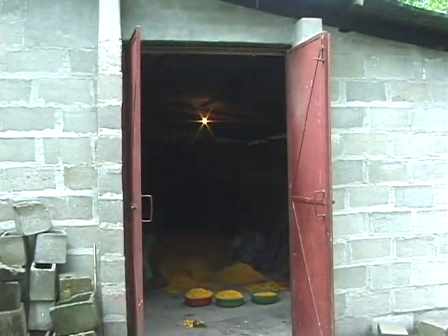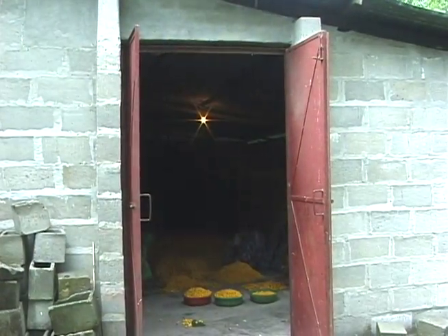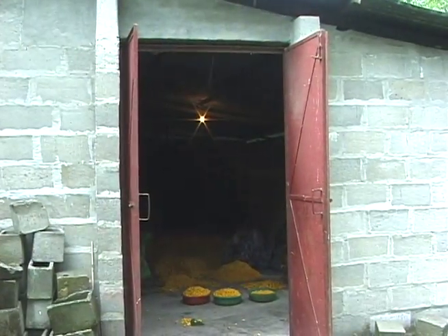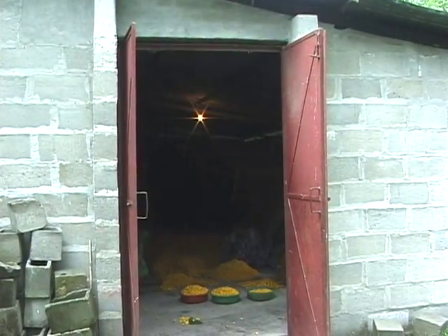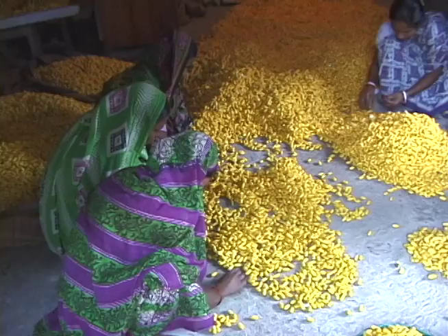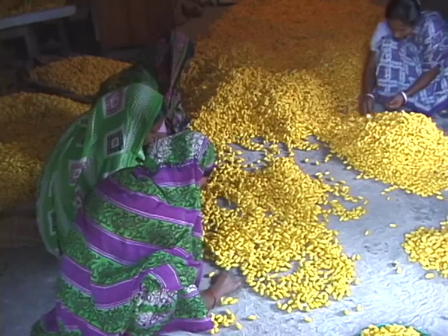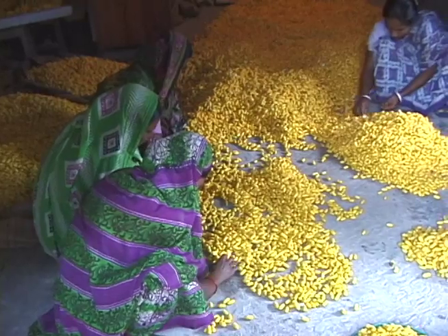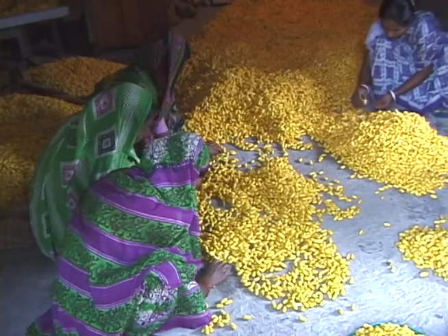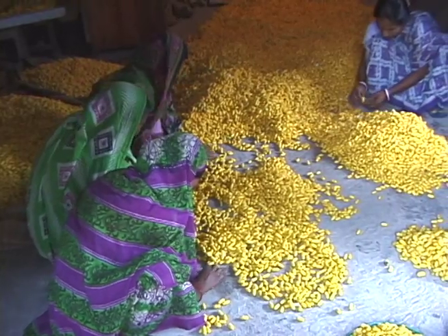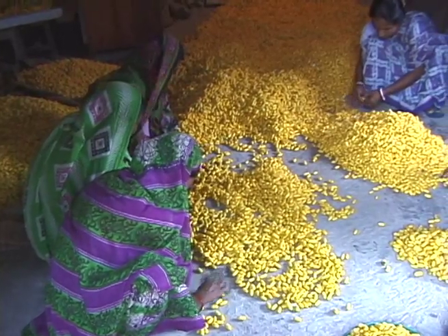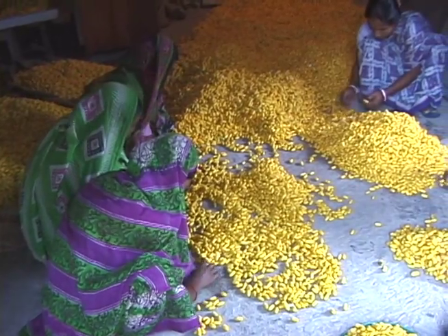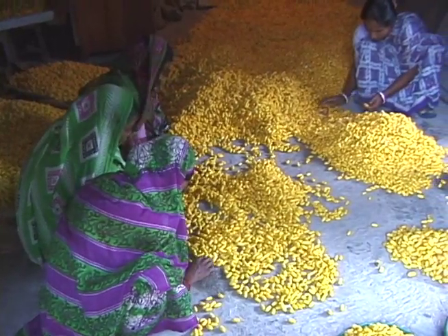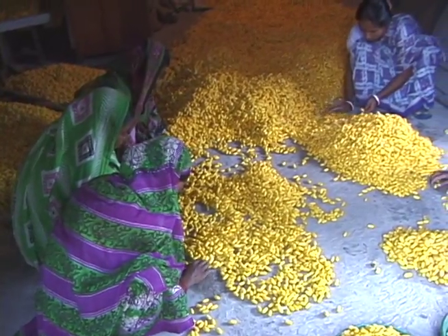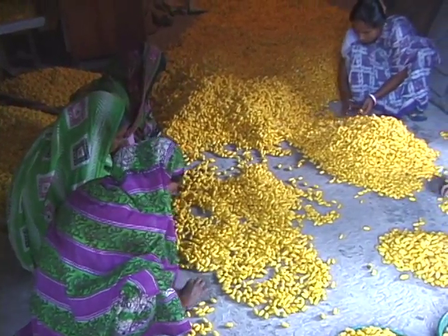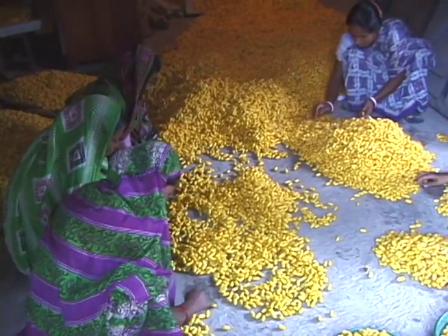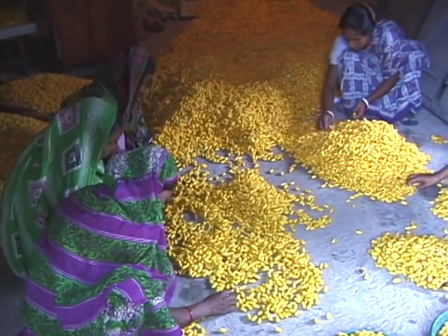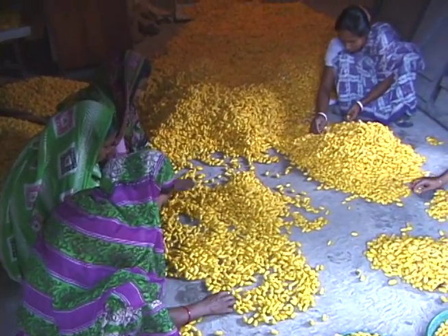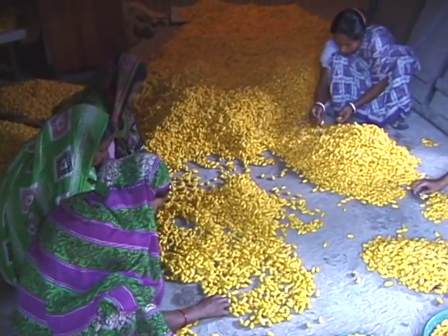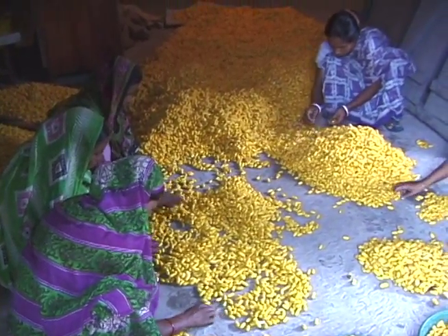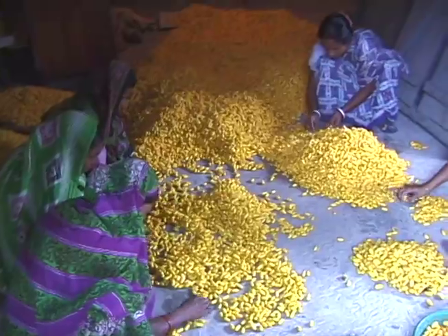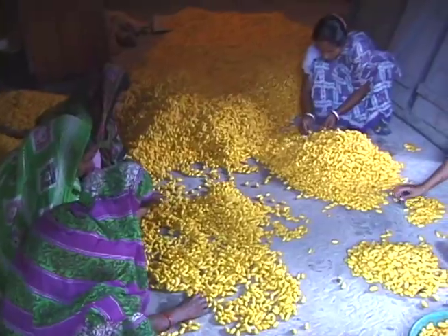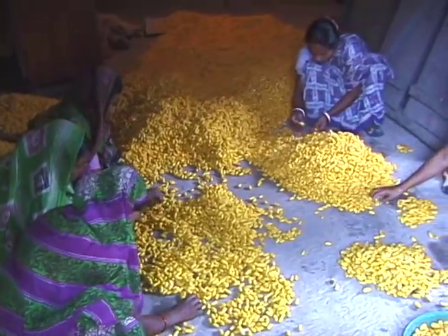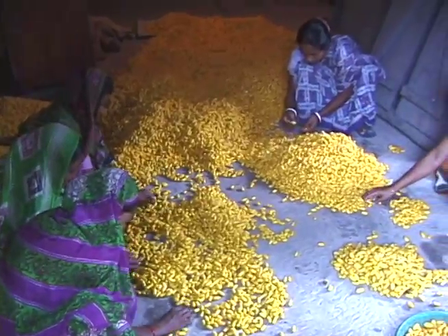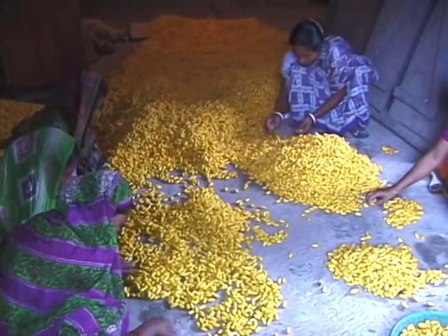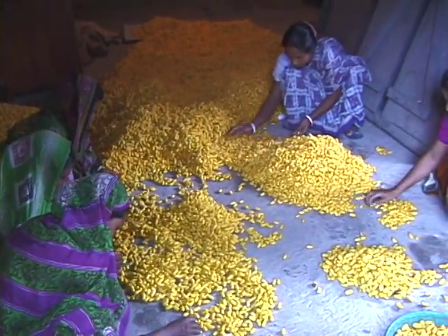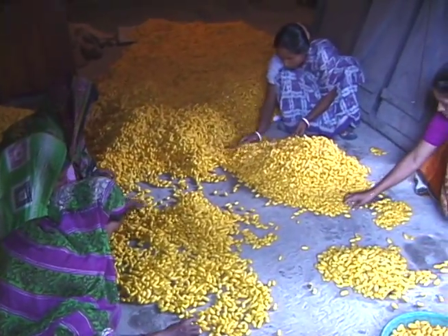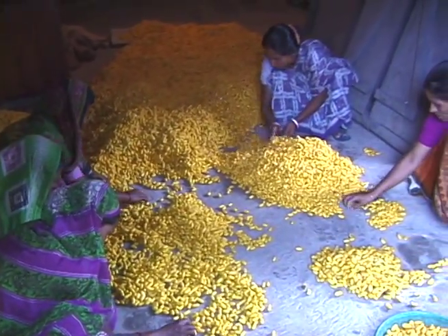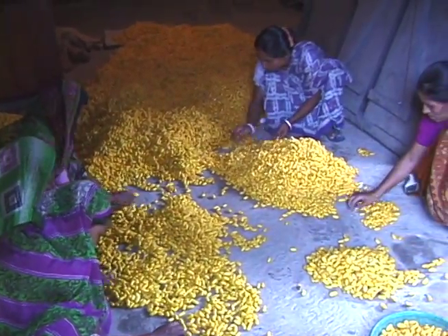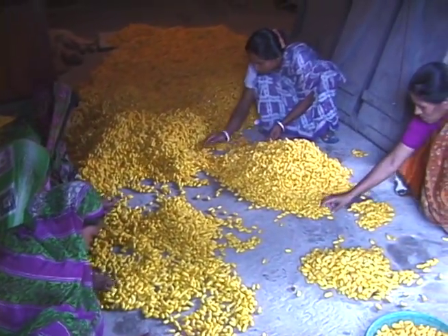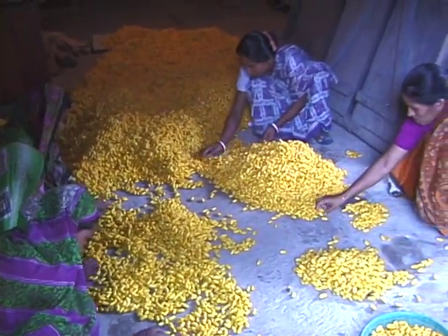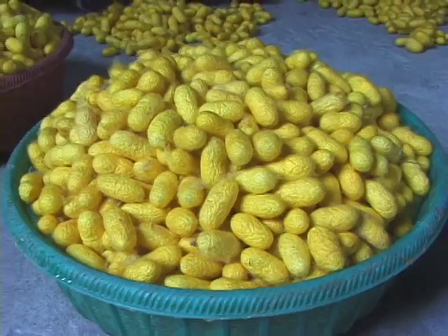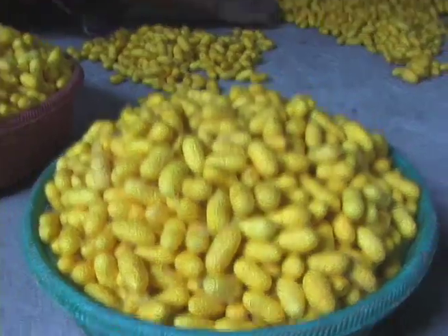At the factory, the women, dressed in colorful saris, collect and sort huge piles of golden silkworm cocoons.